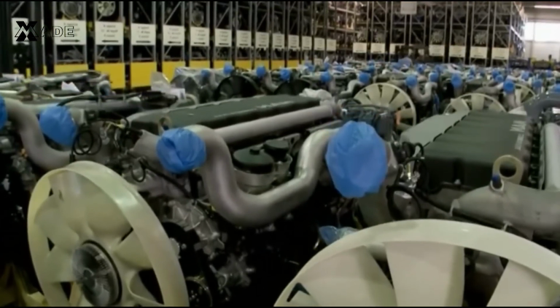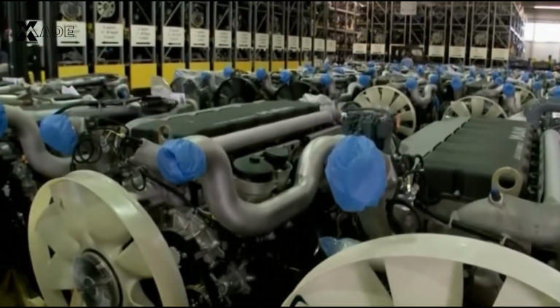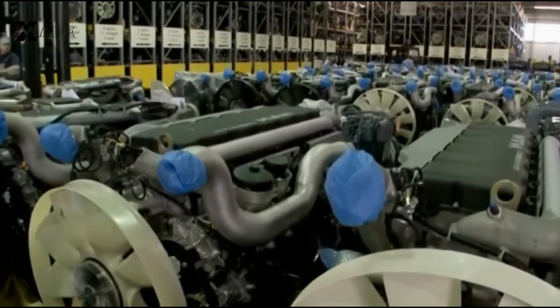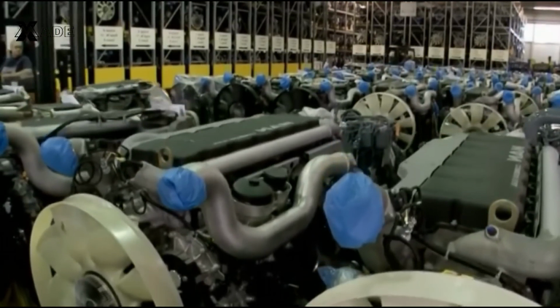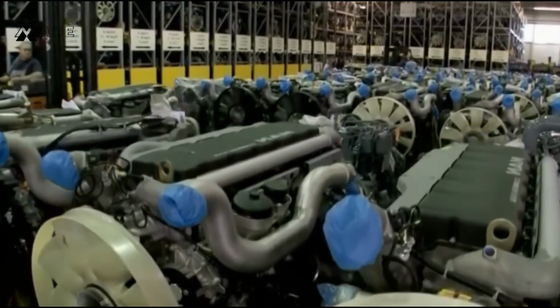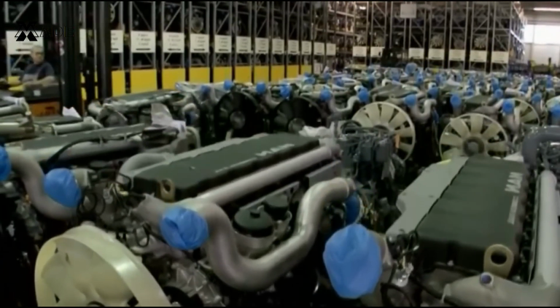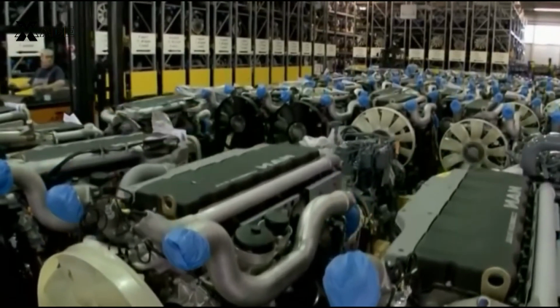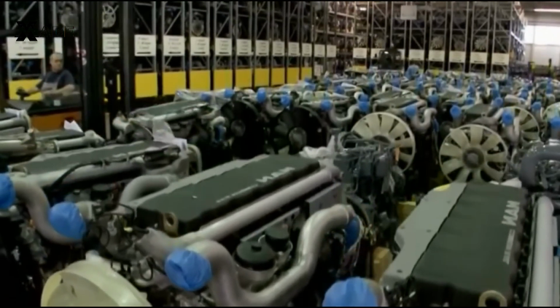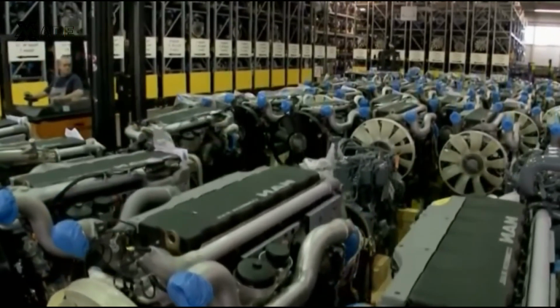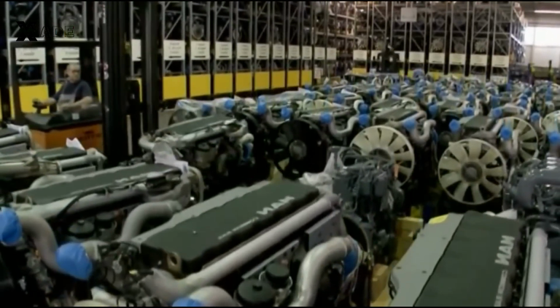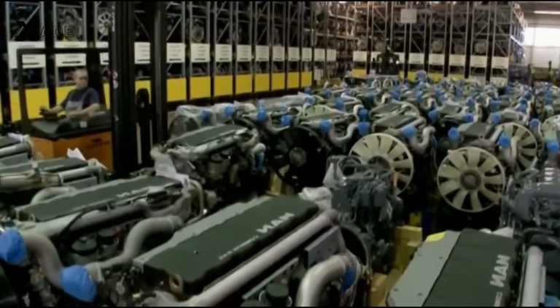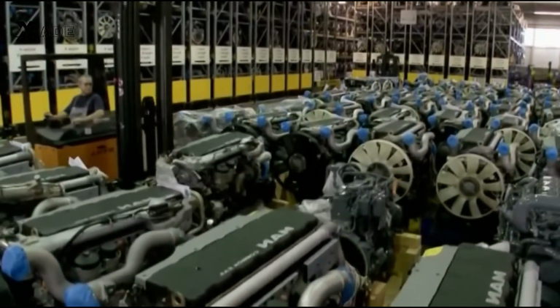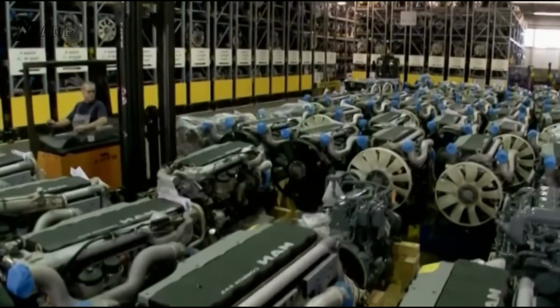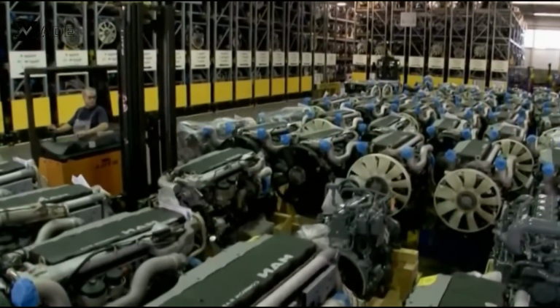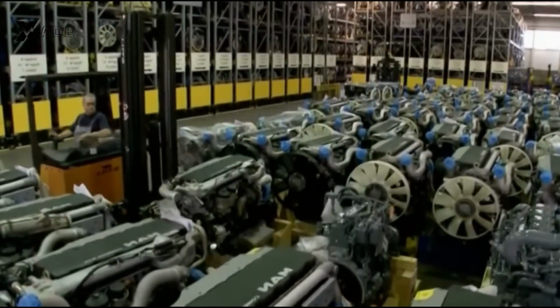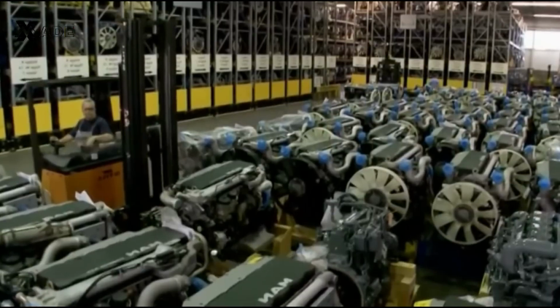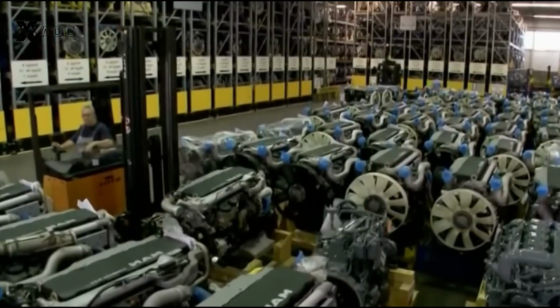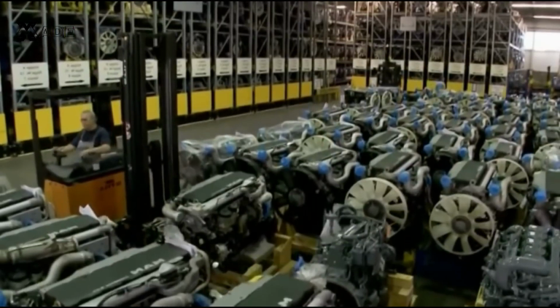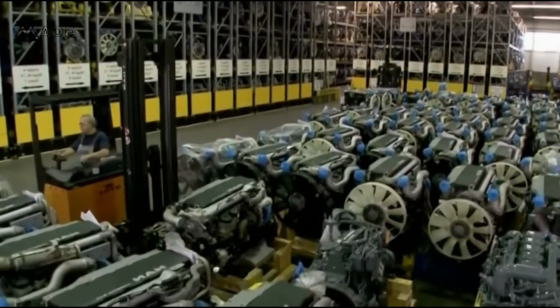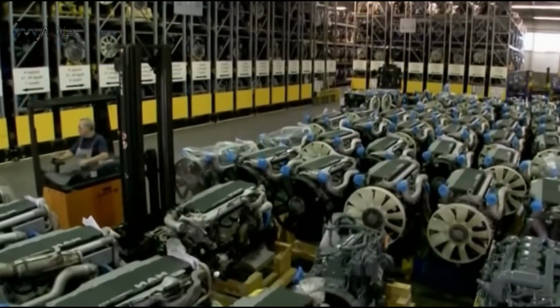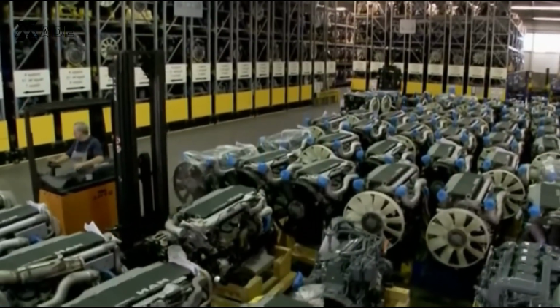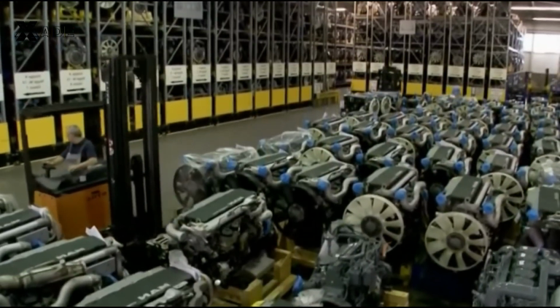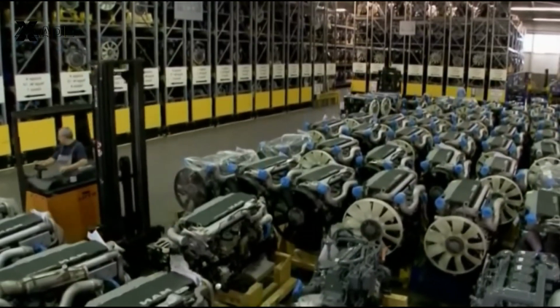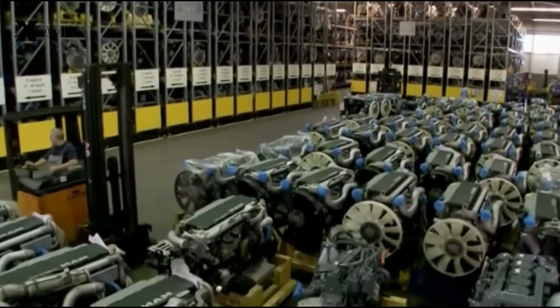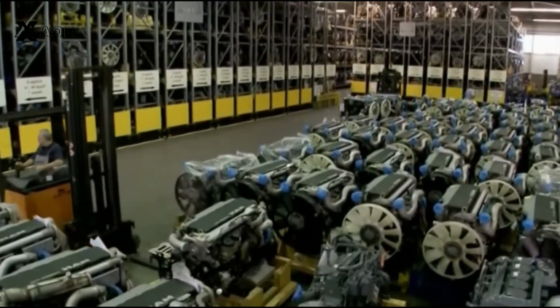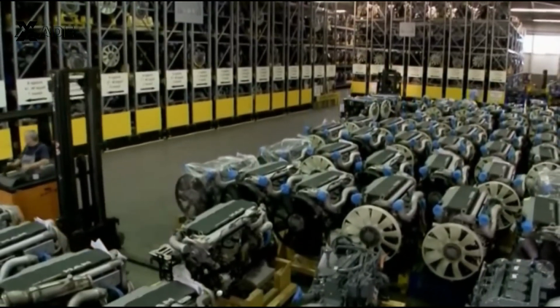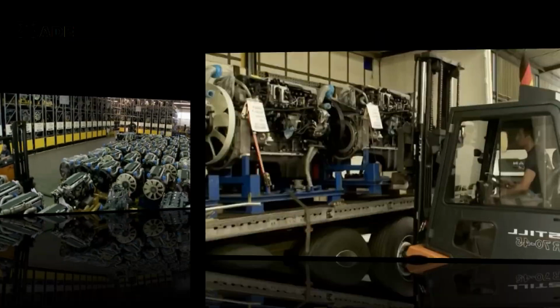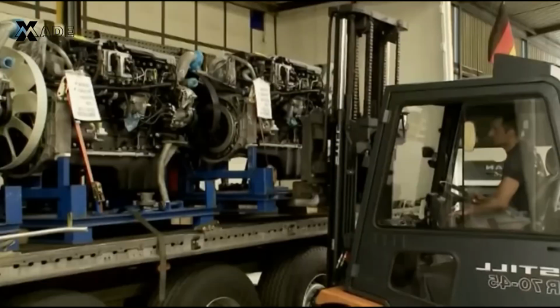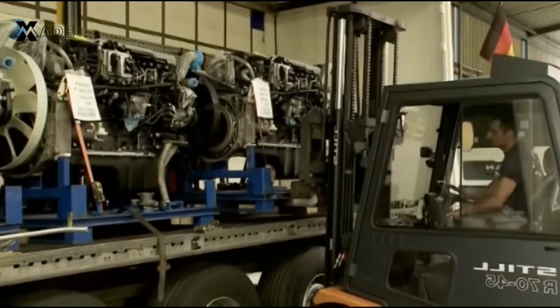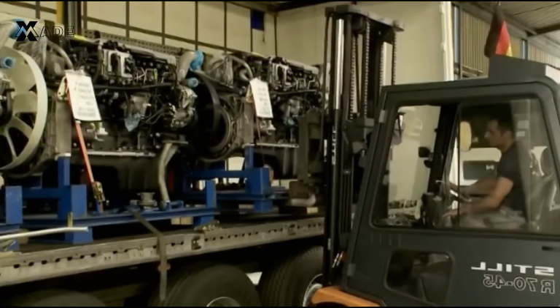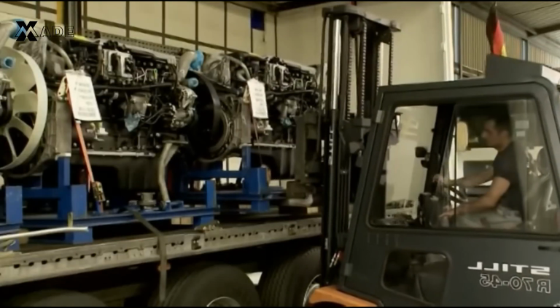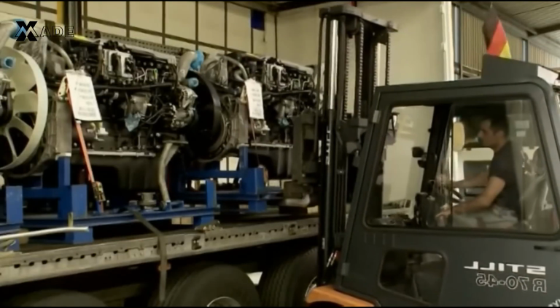Once completed, the engines are transported to the assembly line, ready to be paired with their respective chassis.